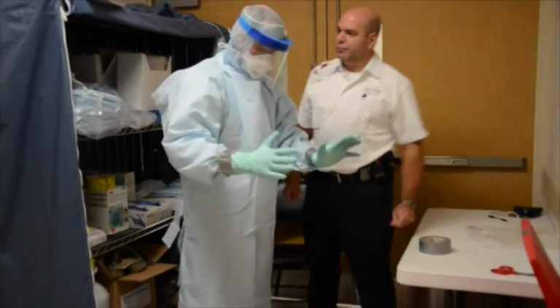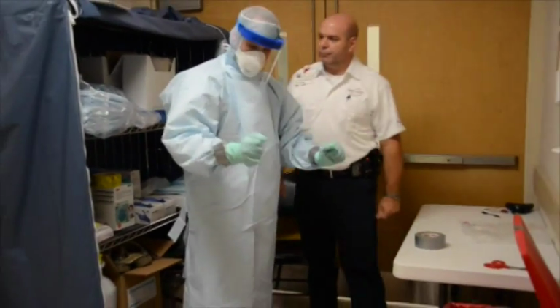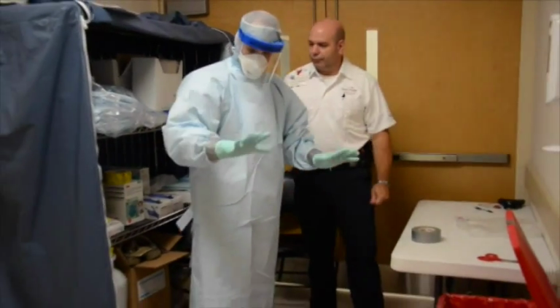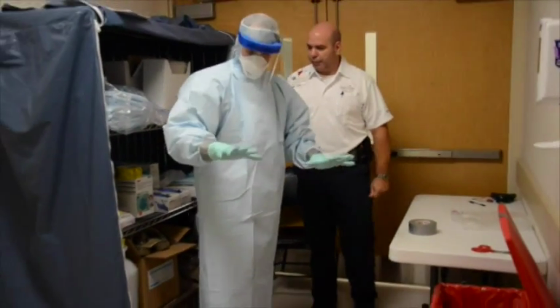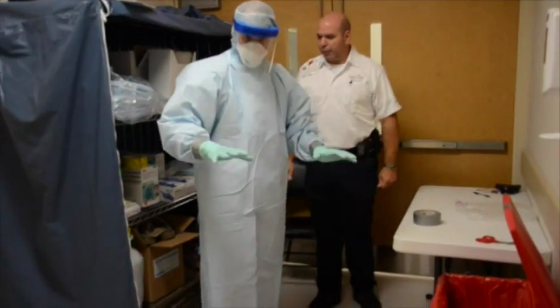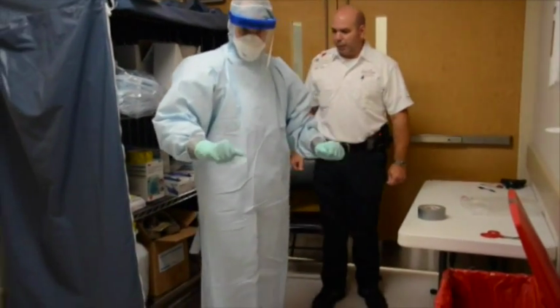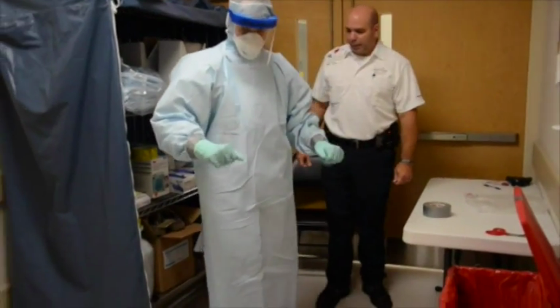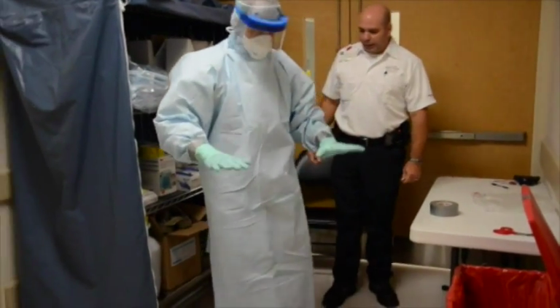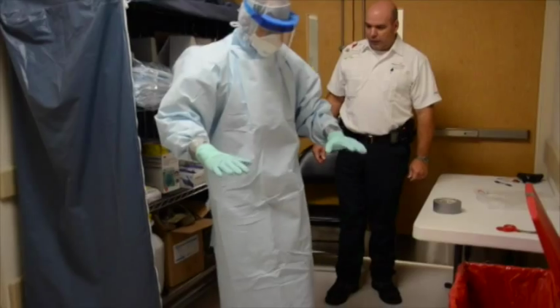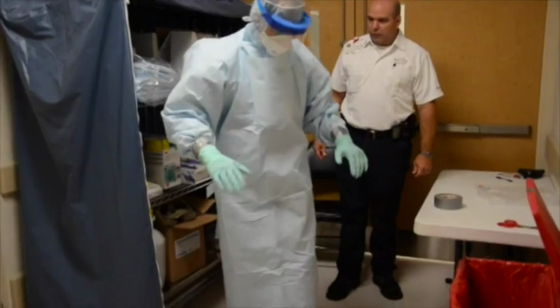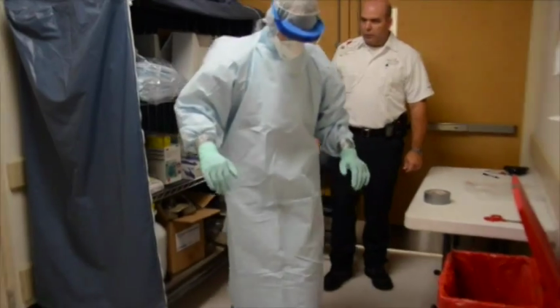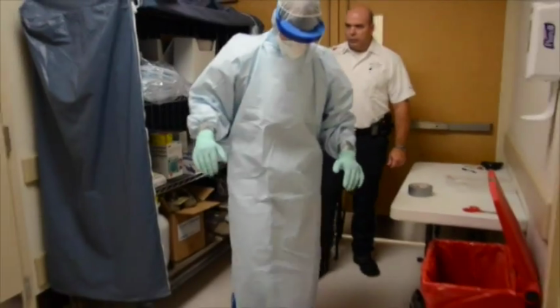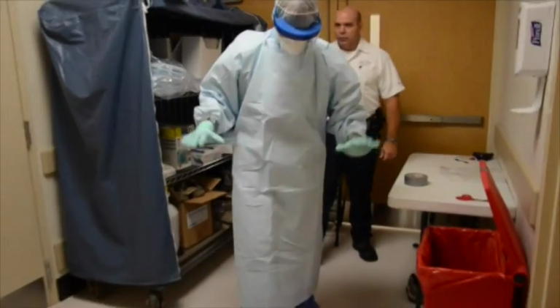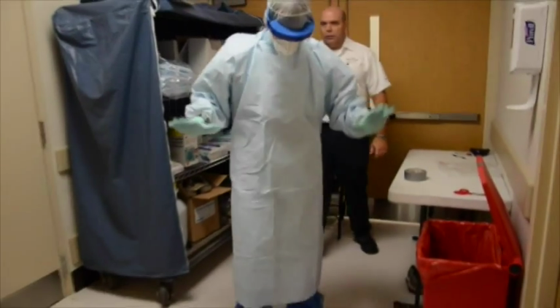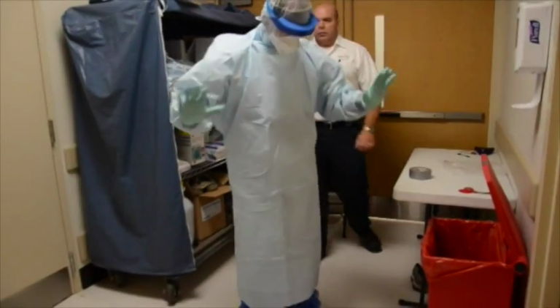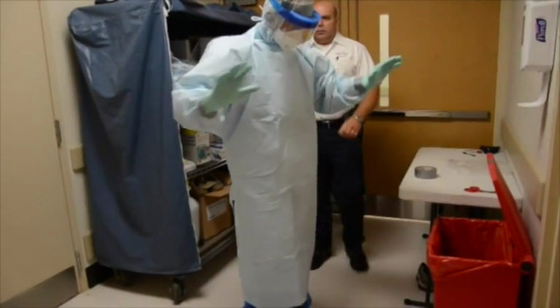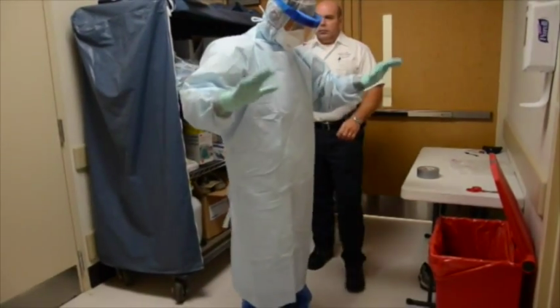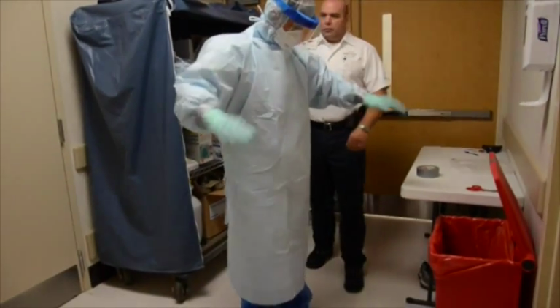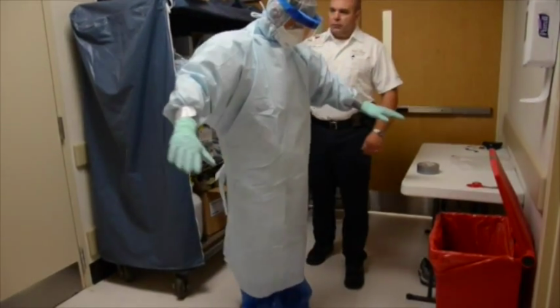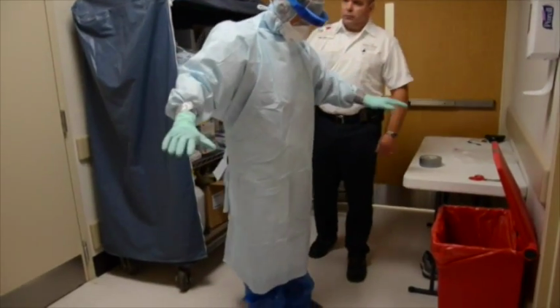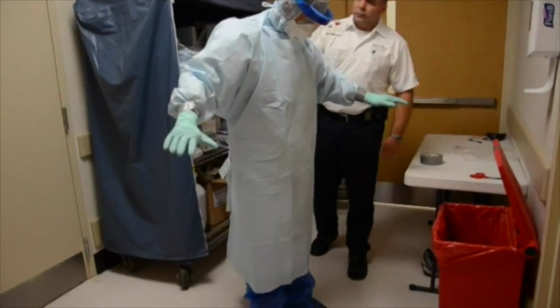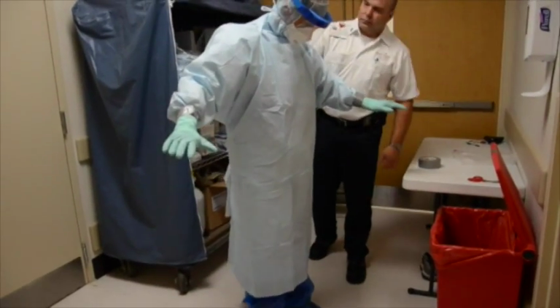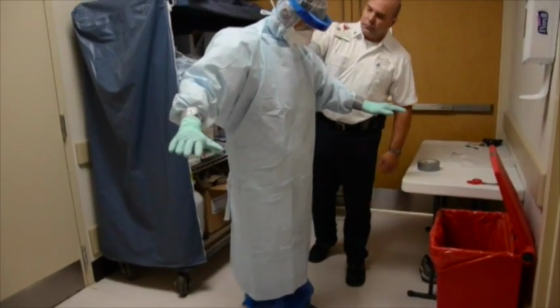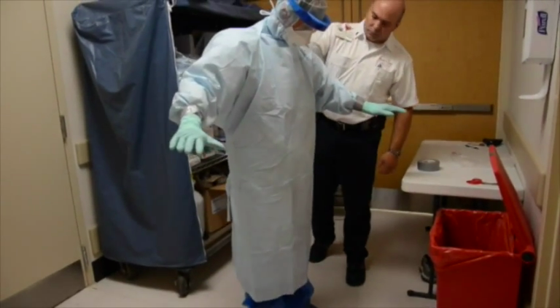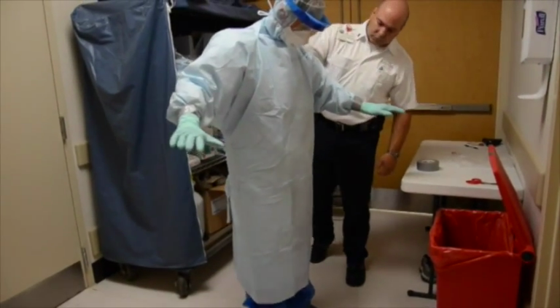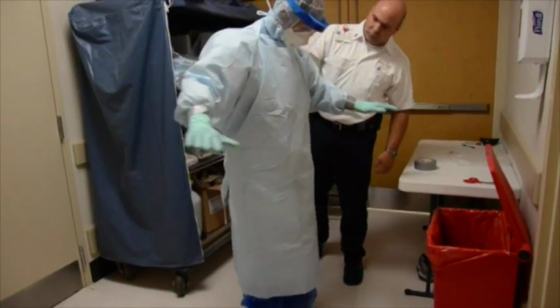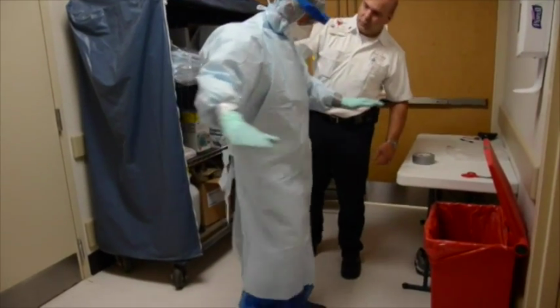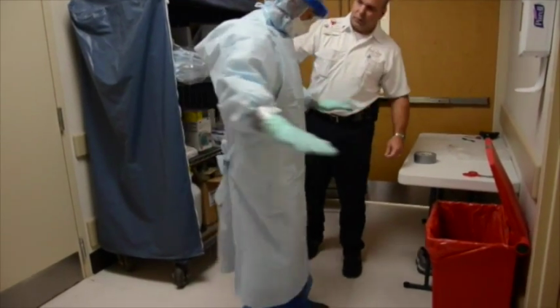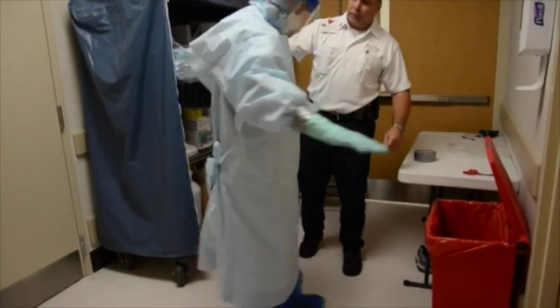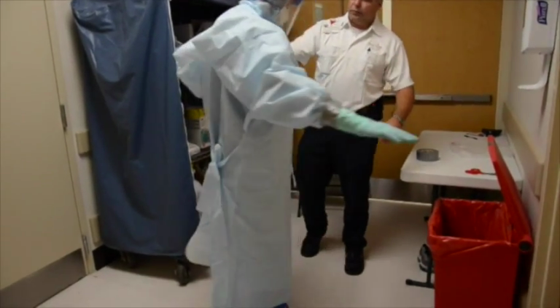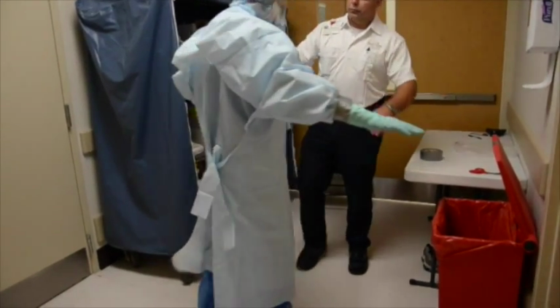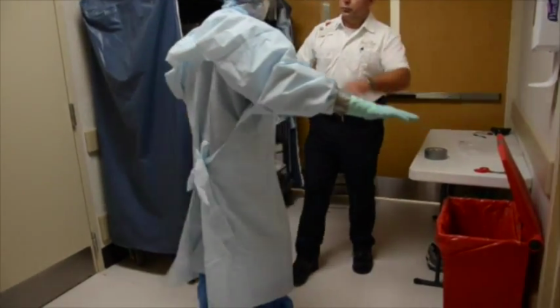The buddy will finally inspect all PPE for proper fit and coverage before allowing the health care worker to enter the patient care area.